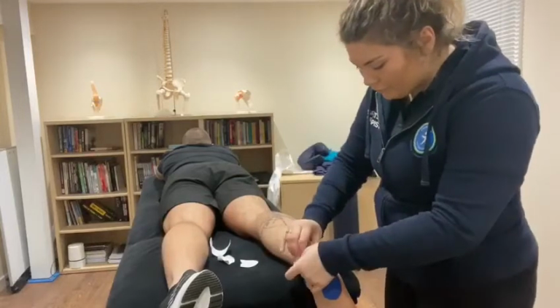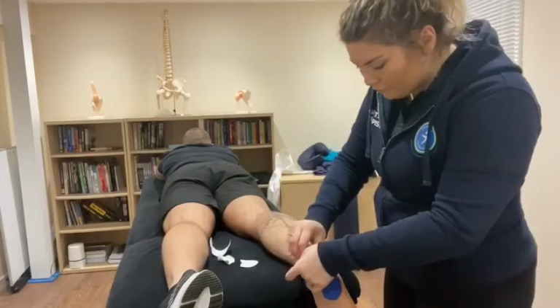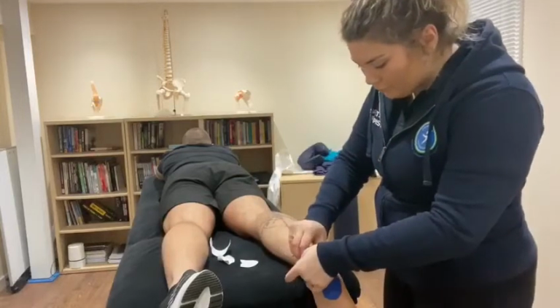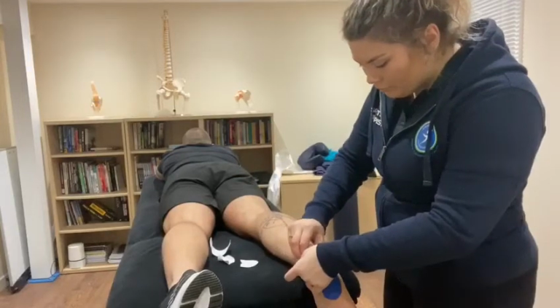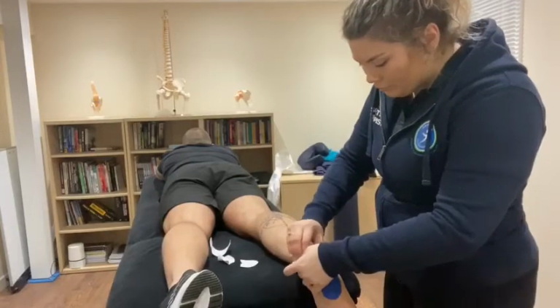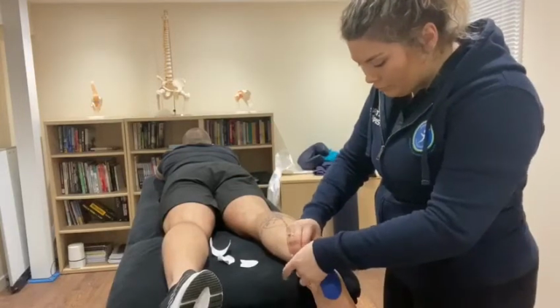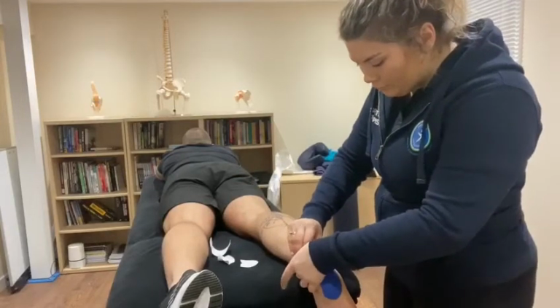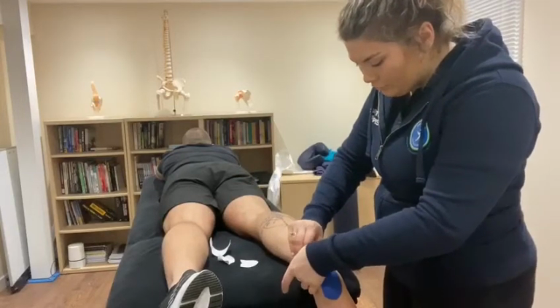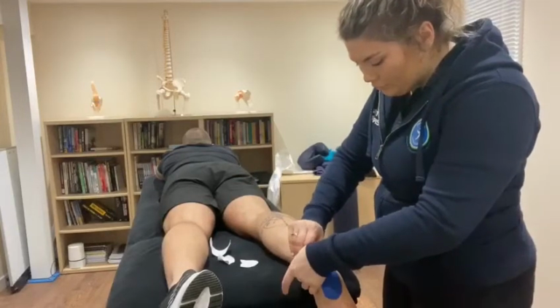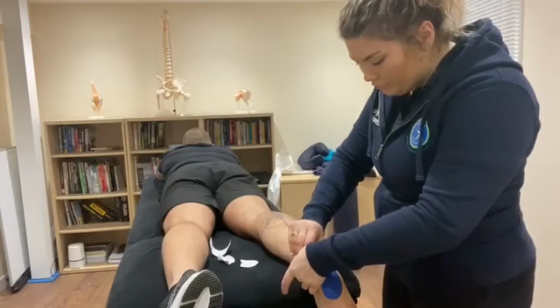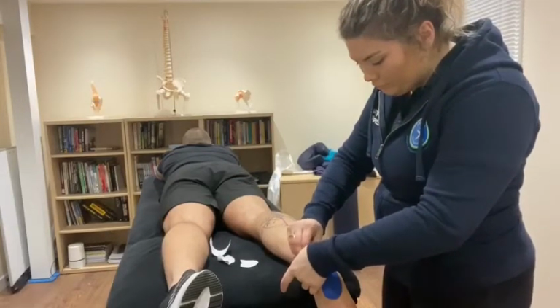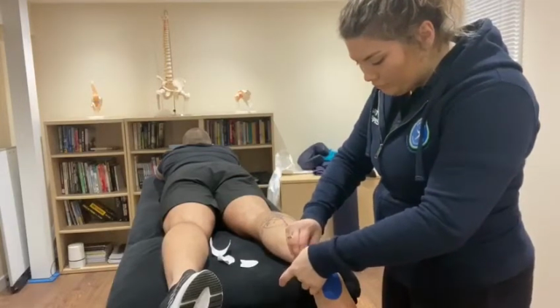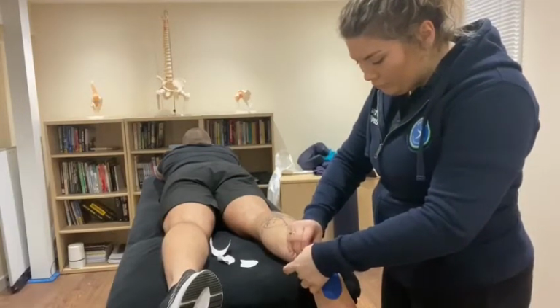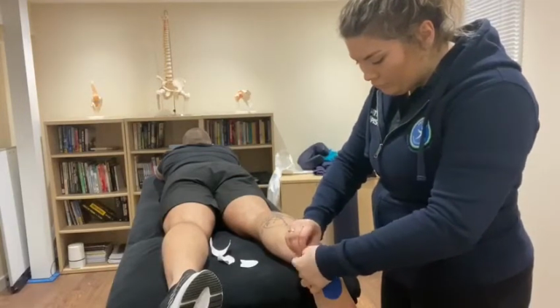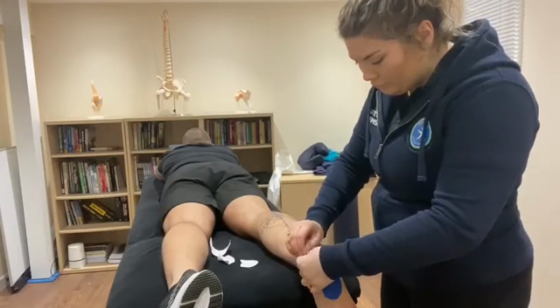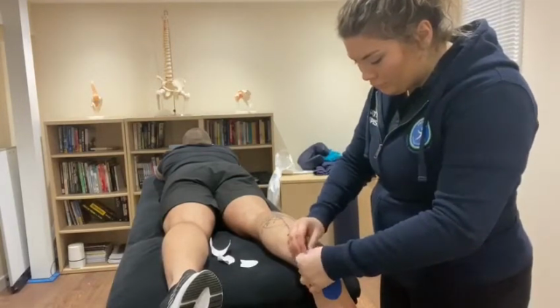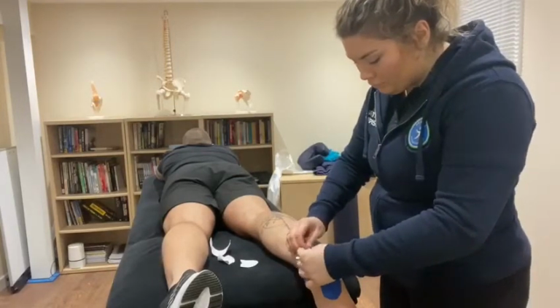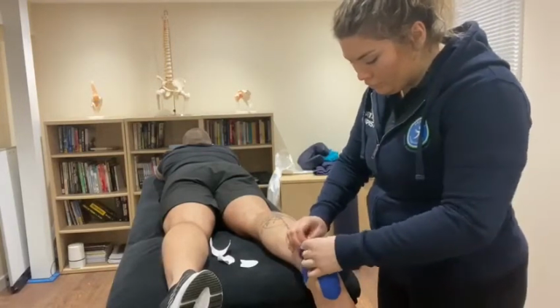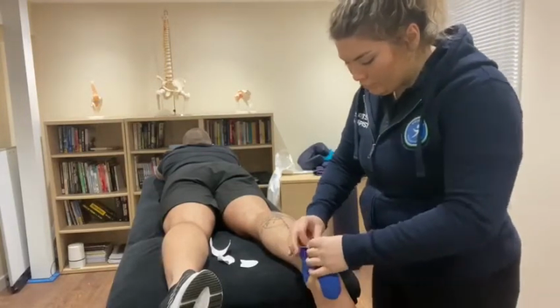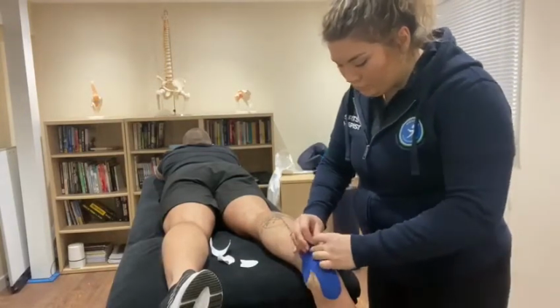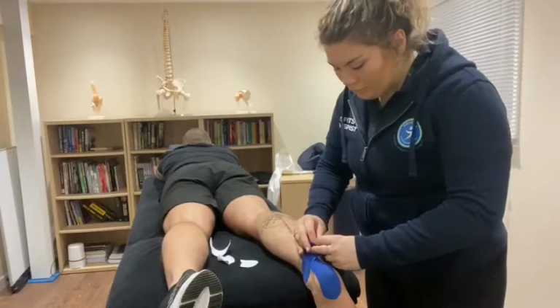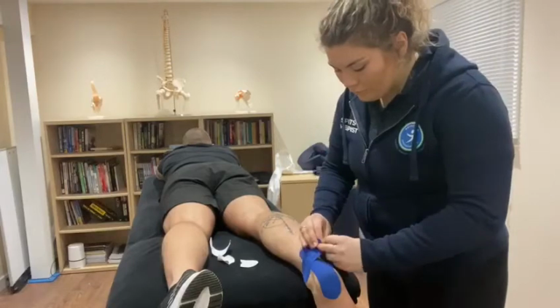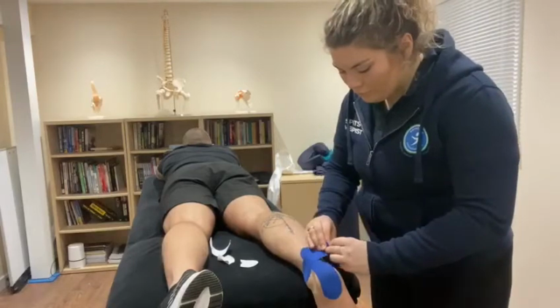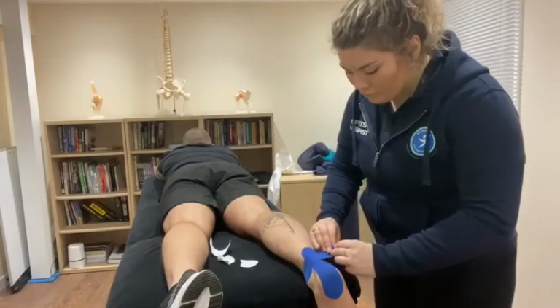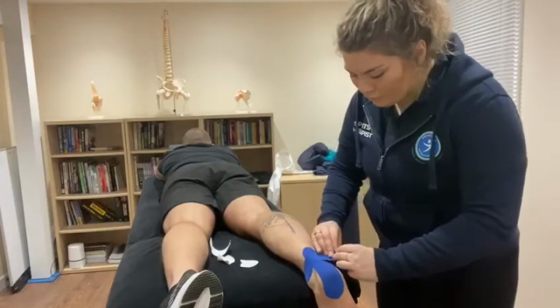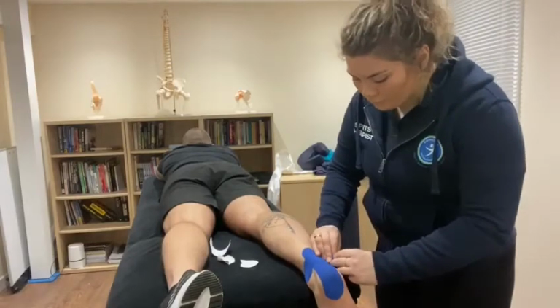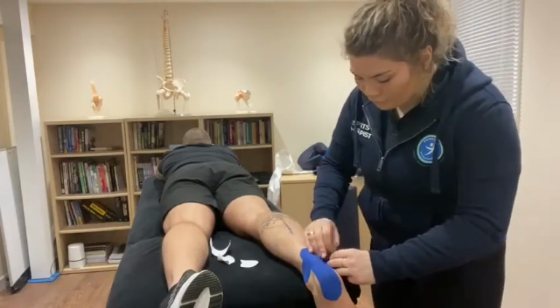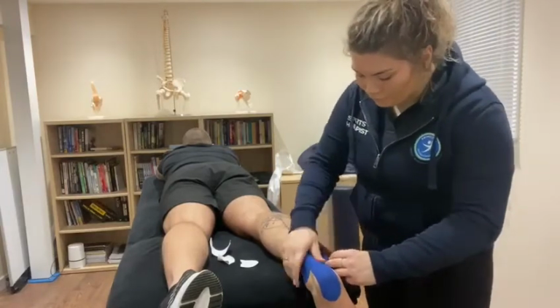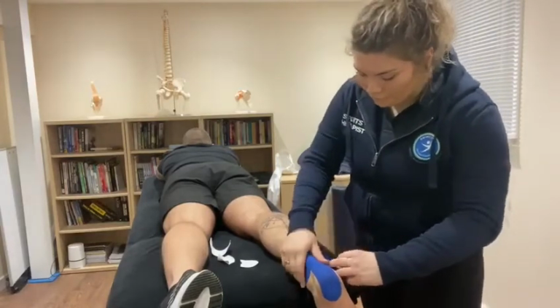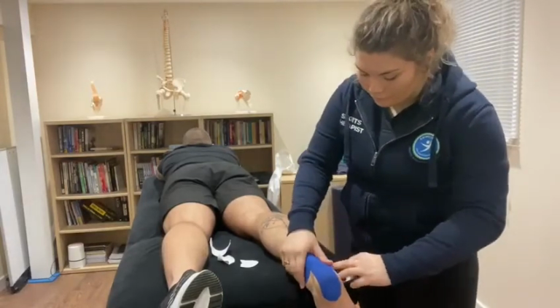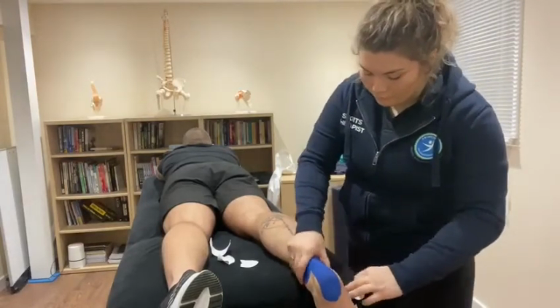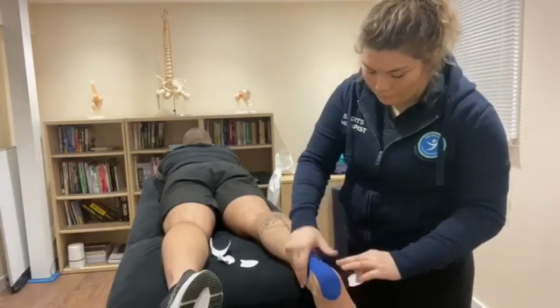Rub the tape to activate the adhesive glue. This tape will provide support to the Achilles and the ankle and prevent overstretching.